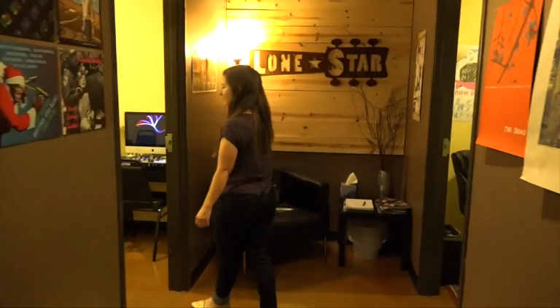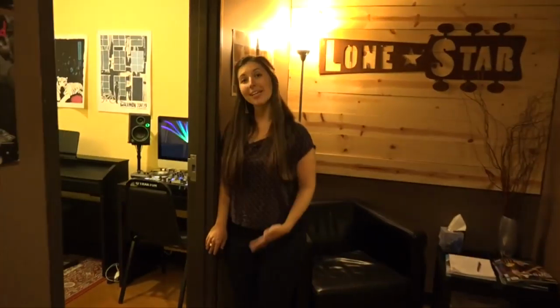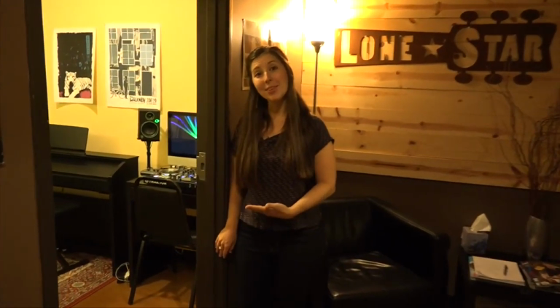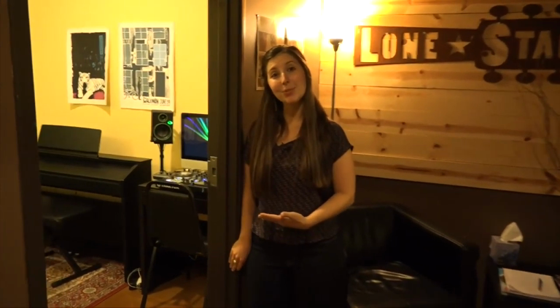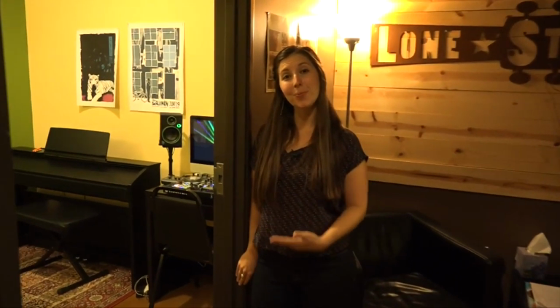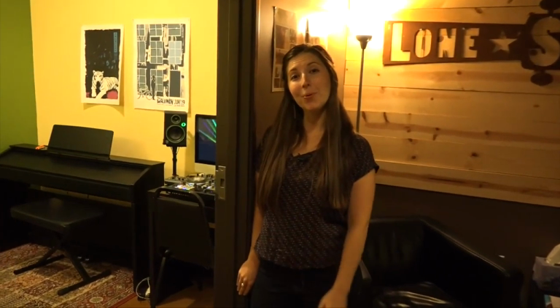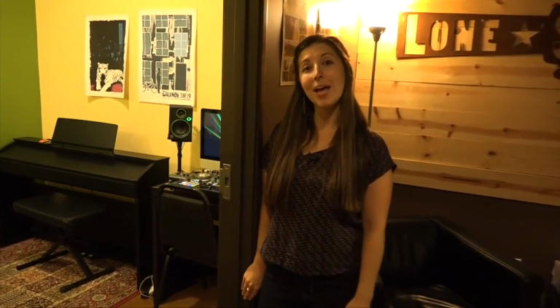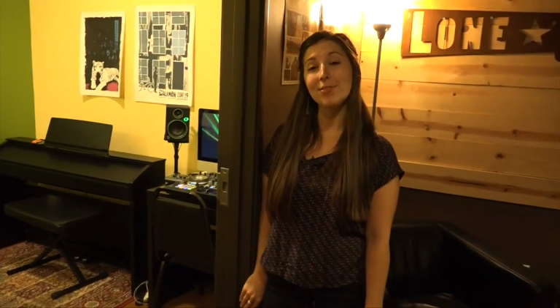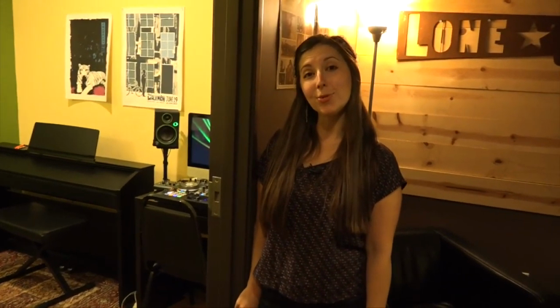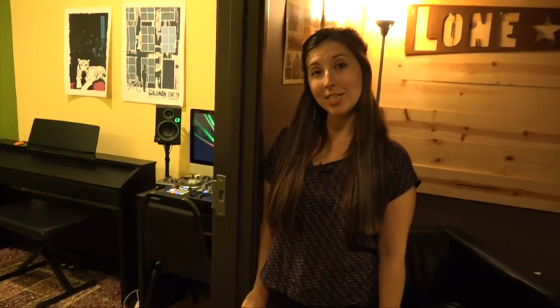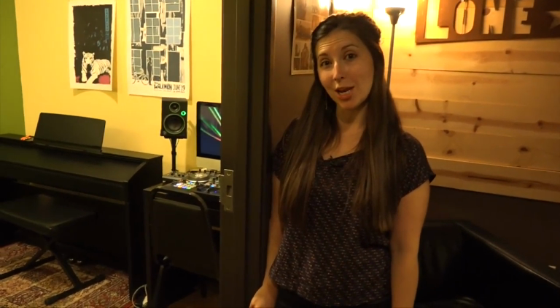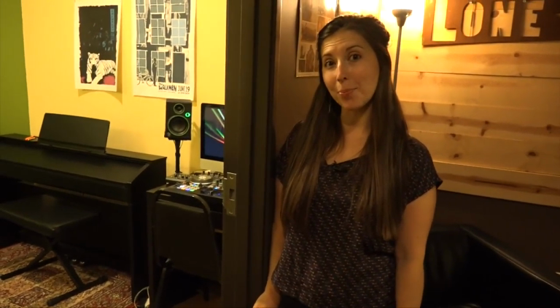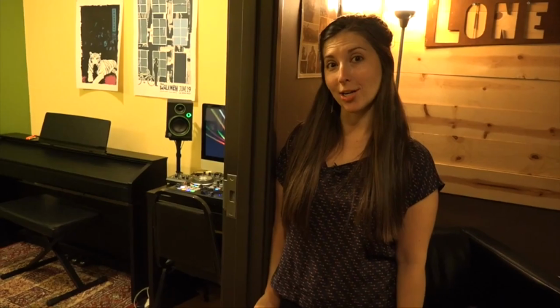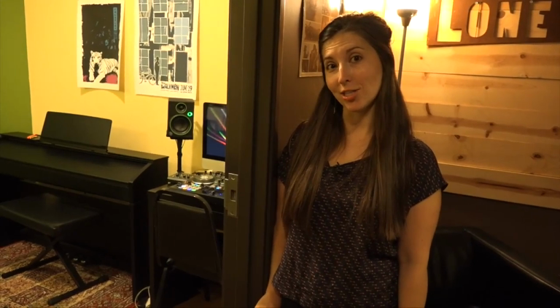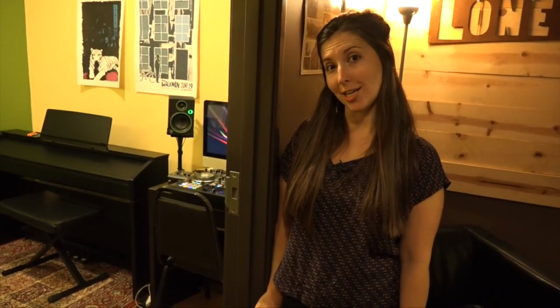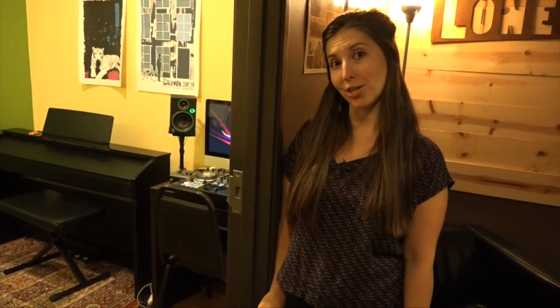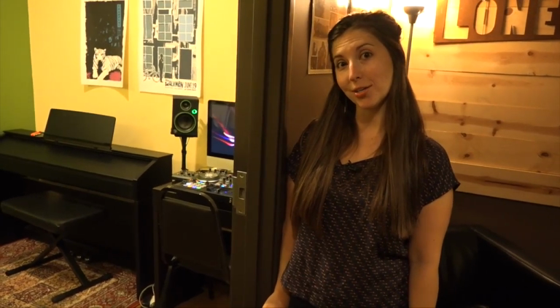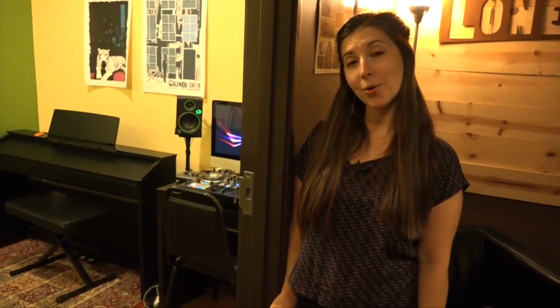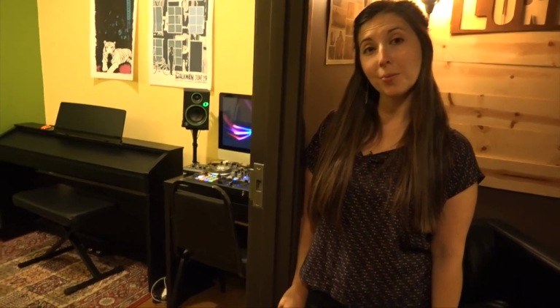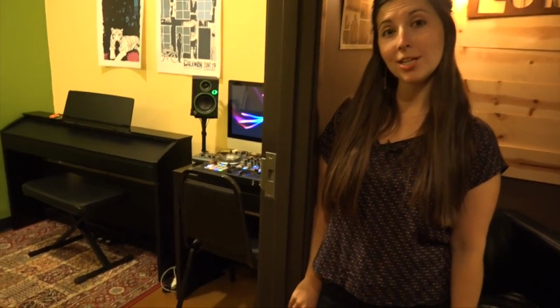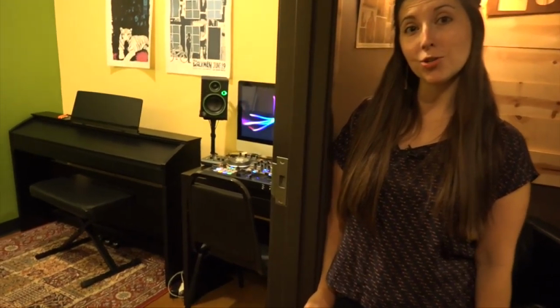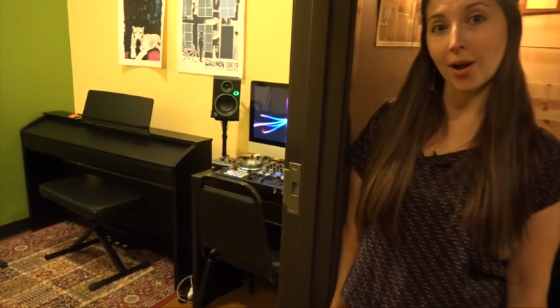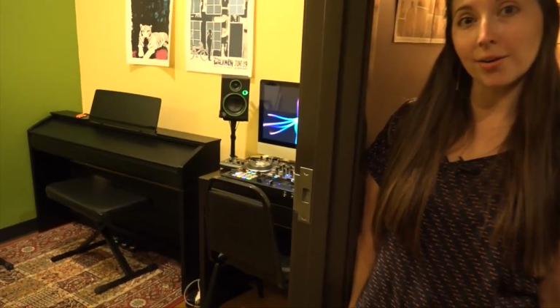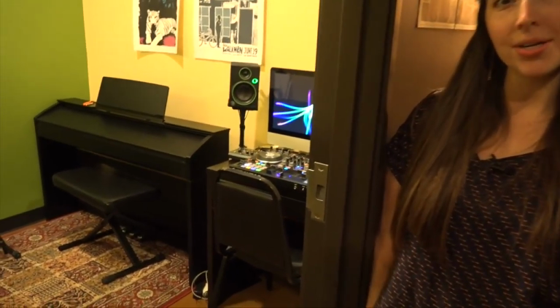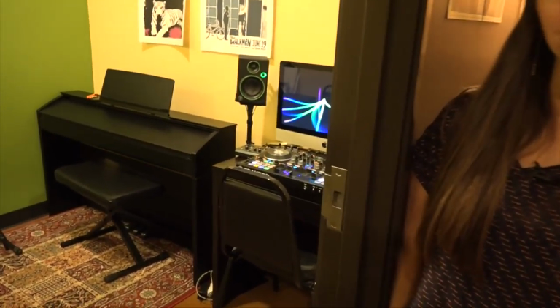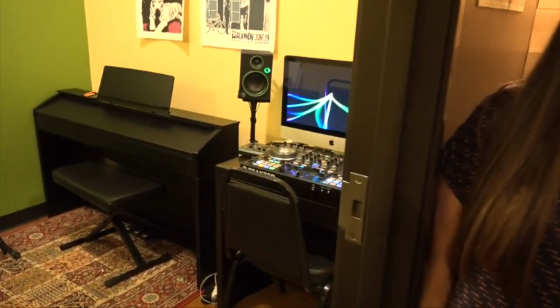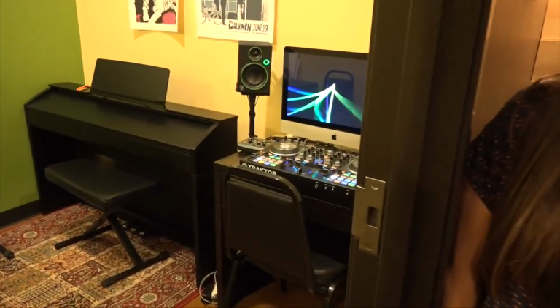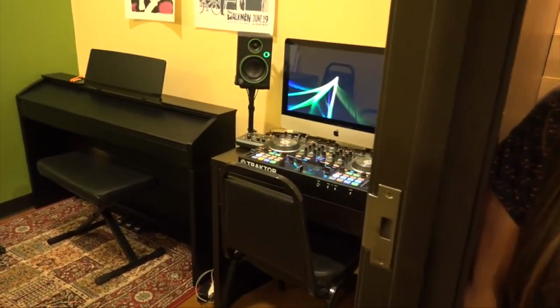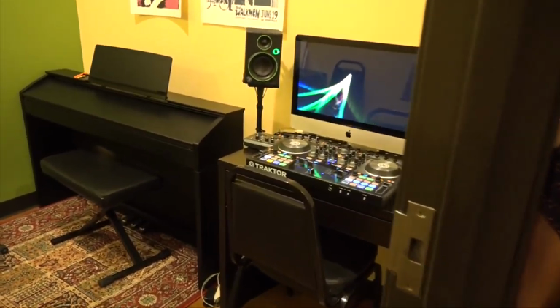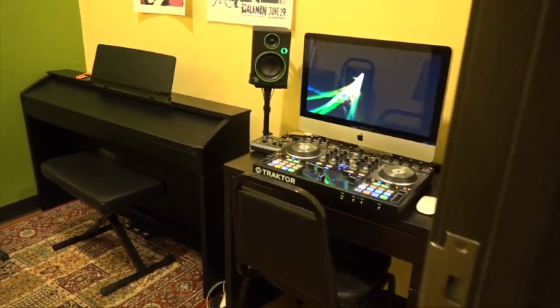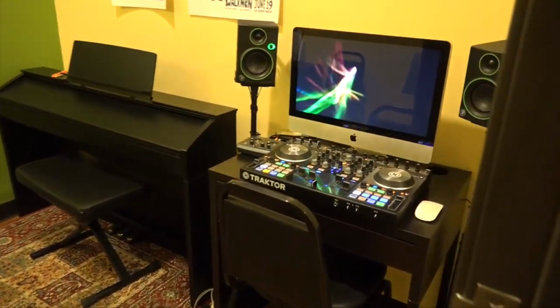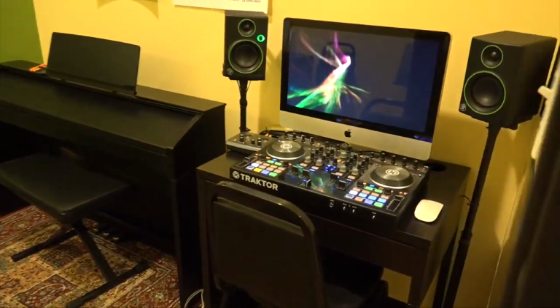In this room, we have a full DJ production station where we teach Serato, Tractor, and Logic.